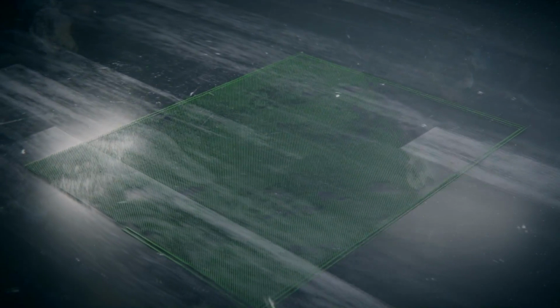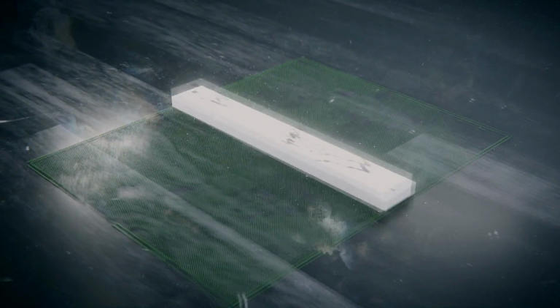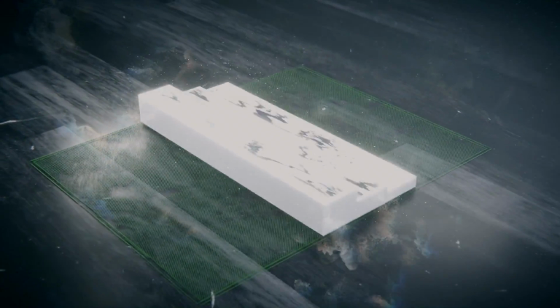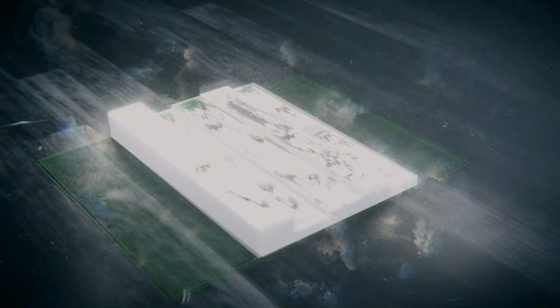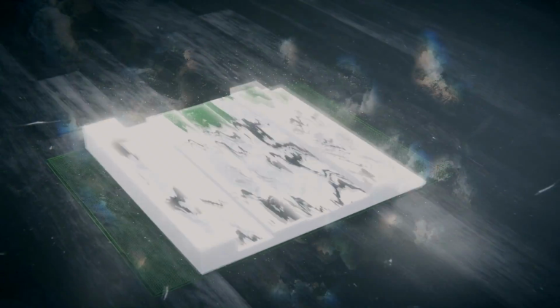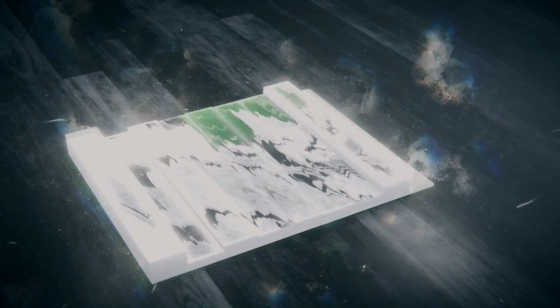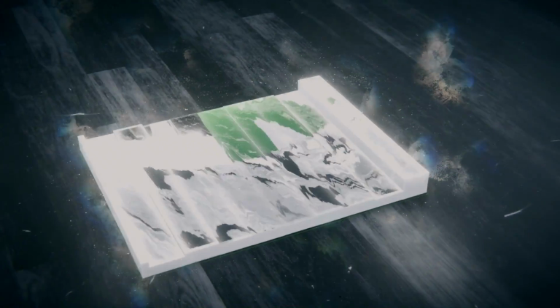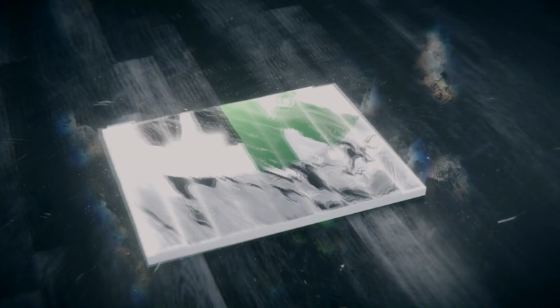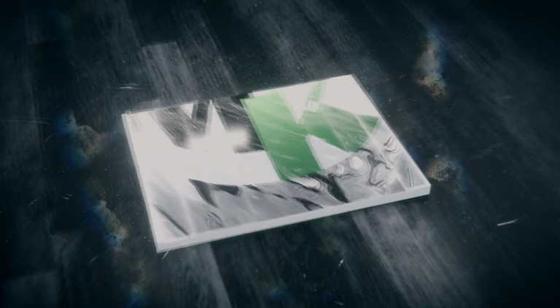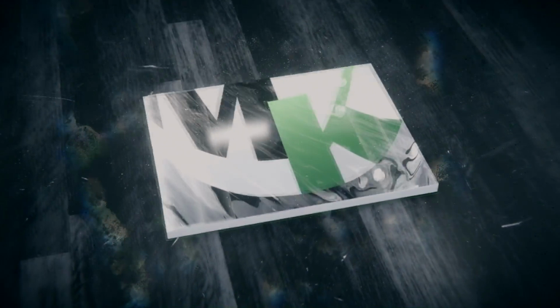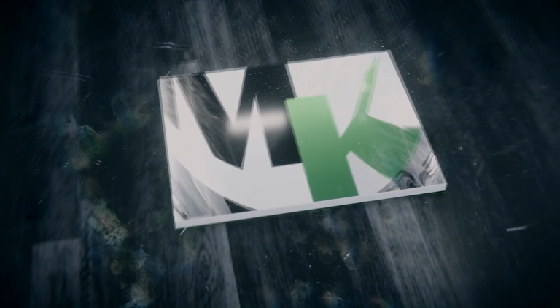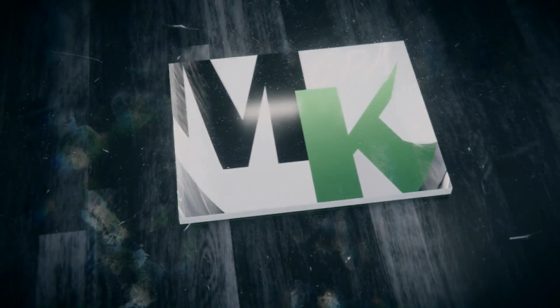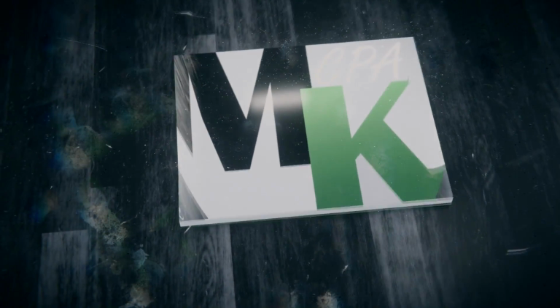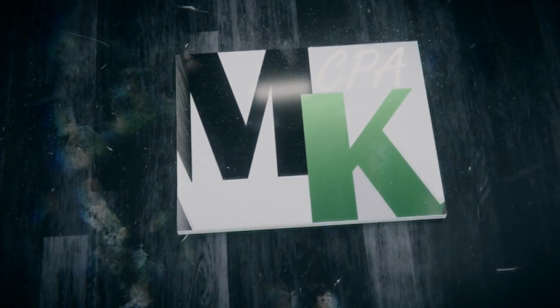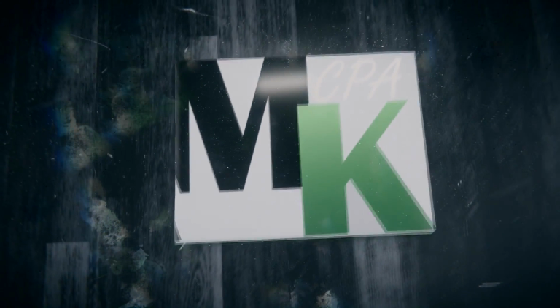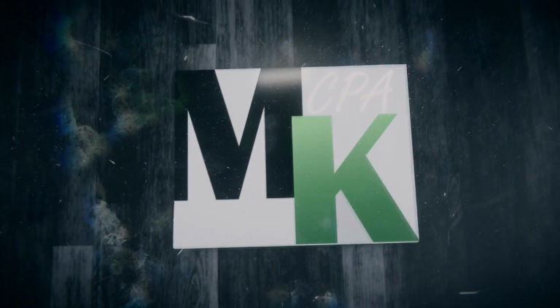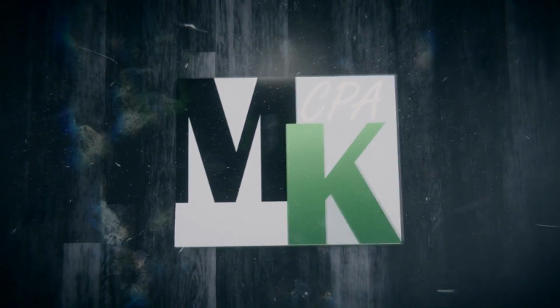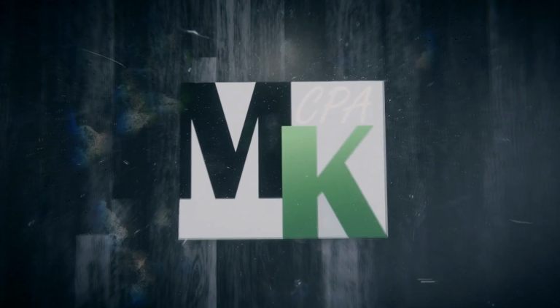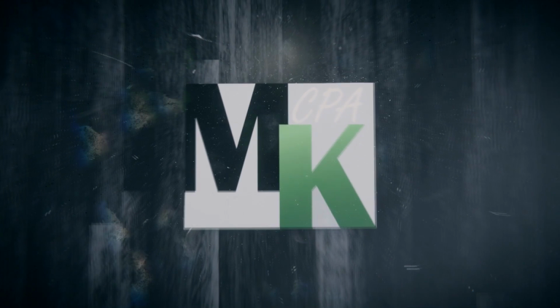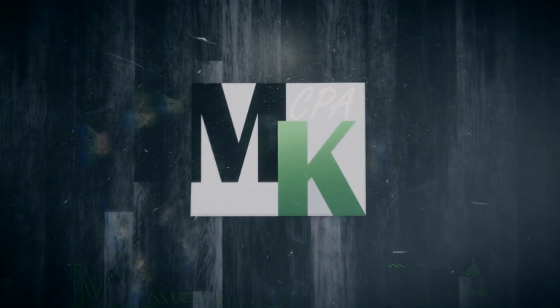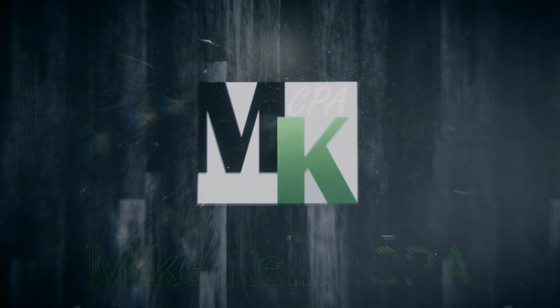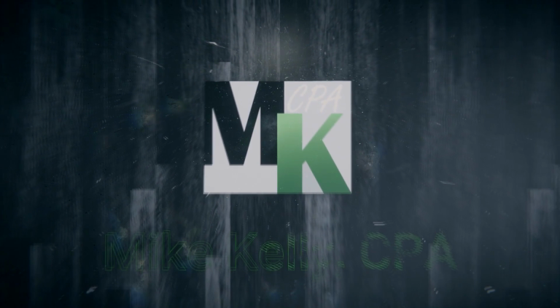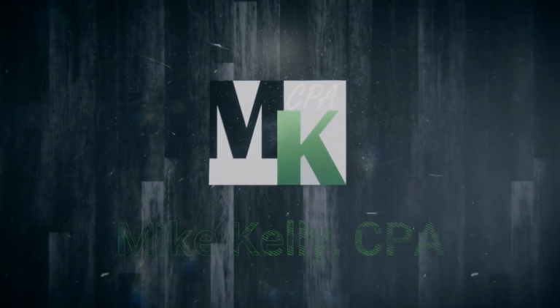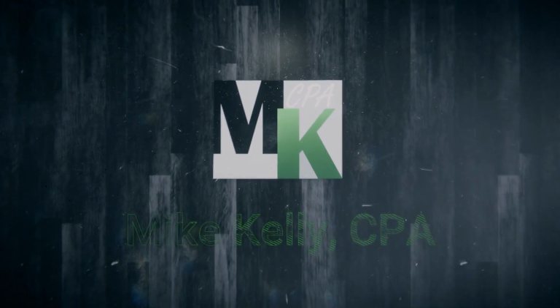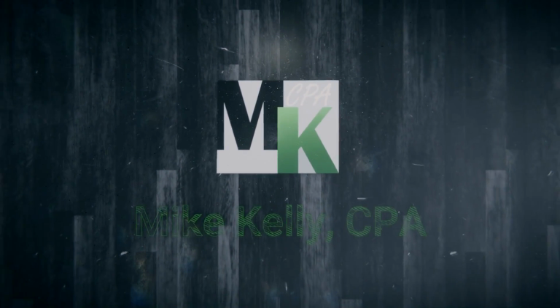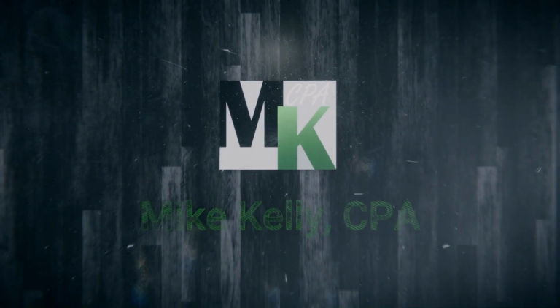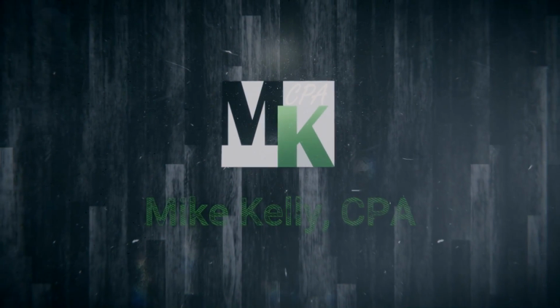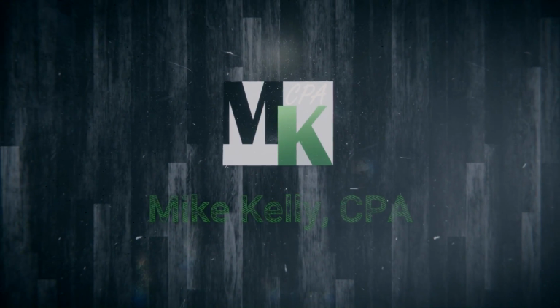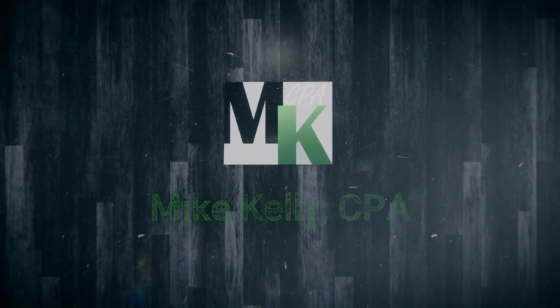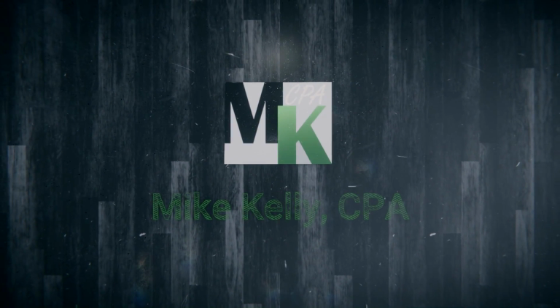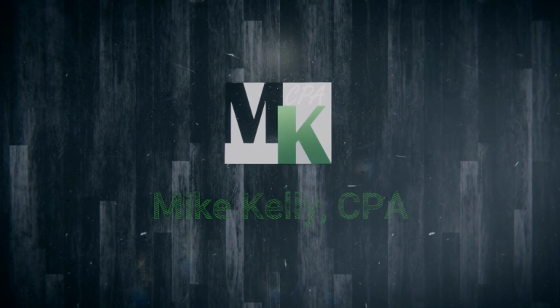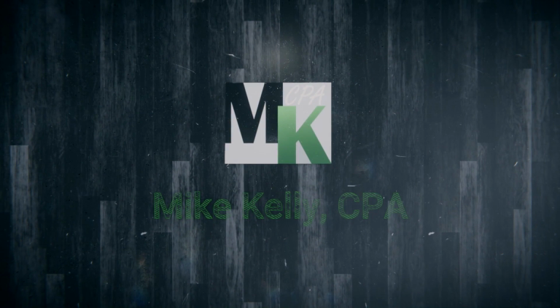Taxes, business, and money — those are the topics I like to discuss on this channel. My name is Mike Kelly, owner of Mike Kelly CPA. Thank you so much for being here.